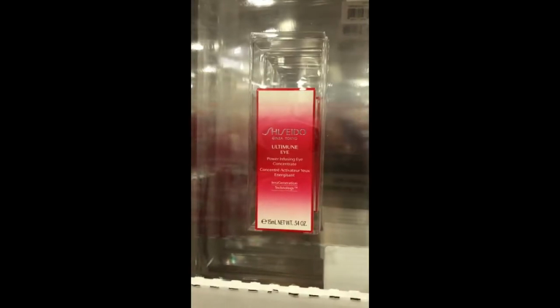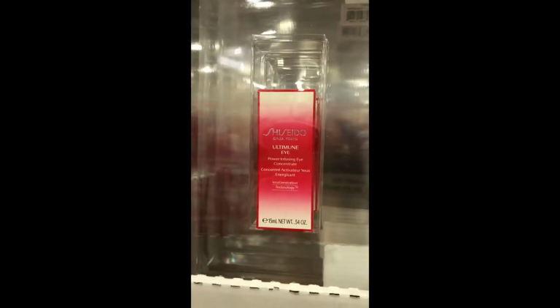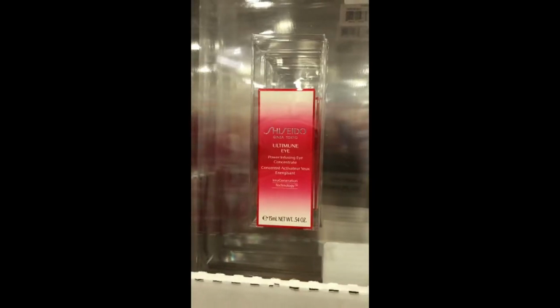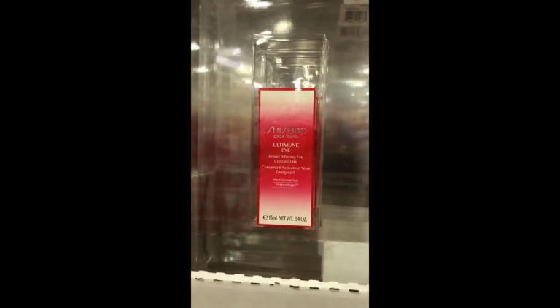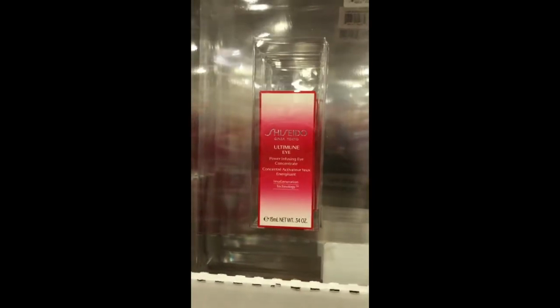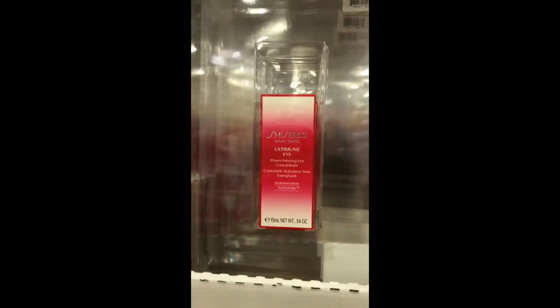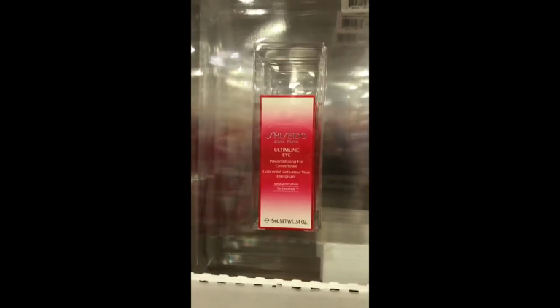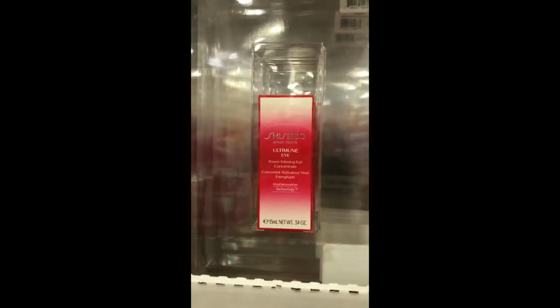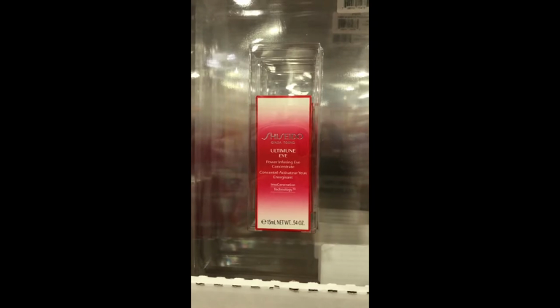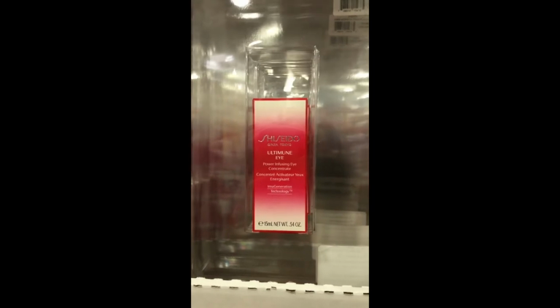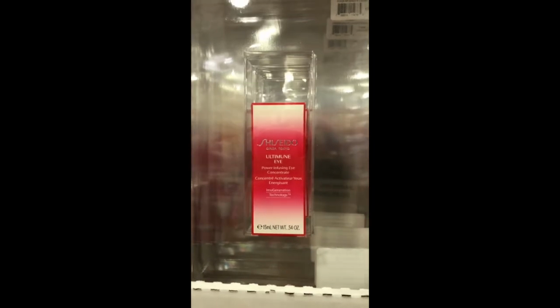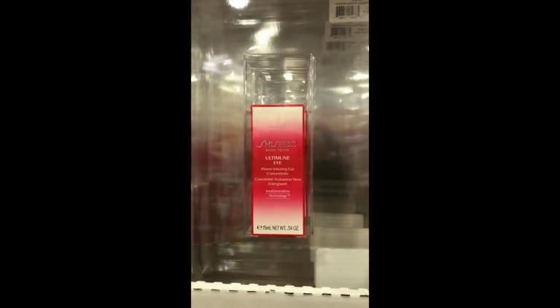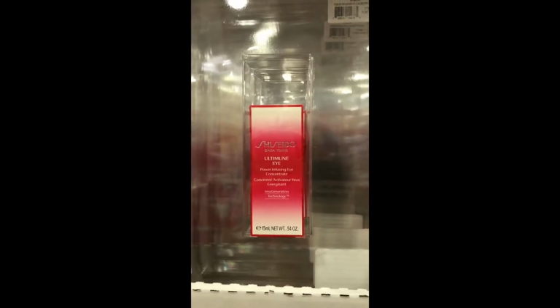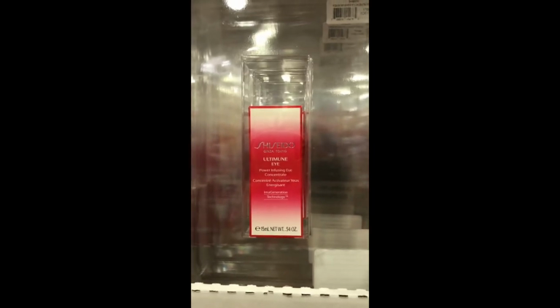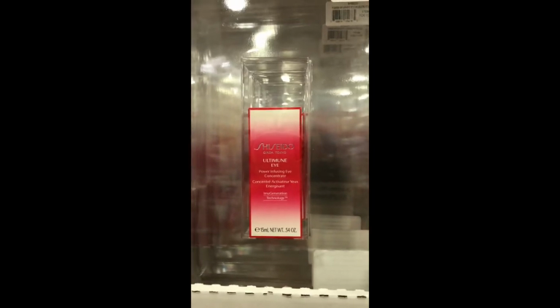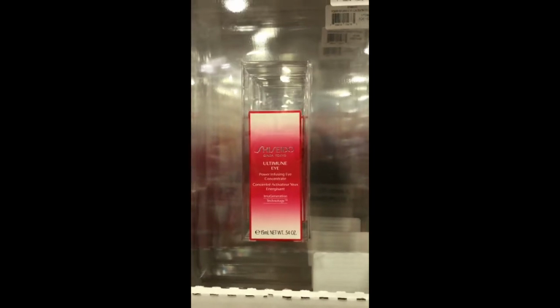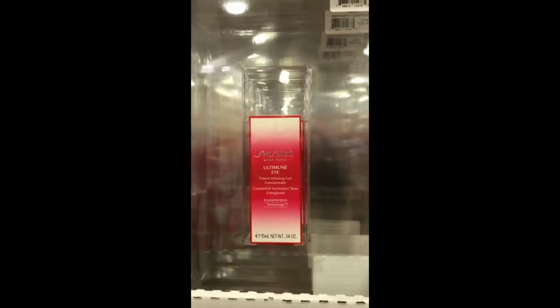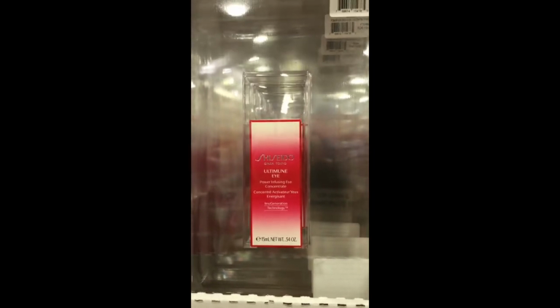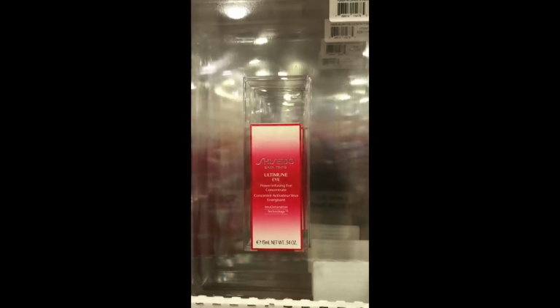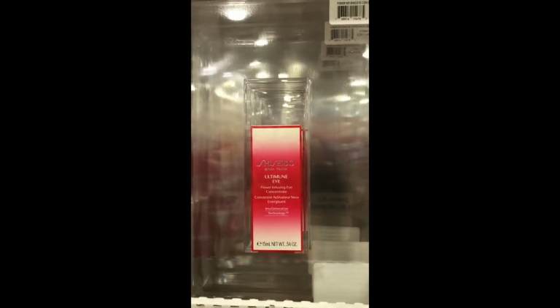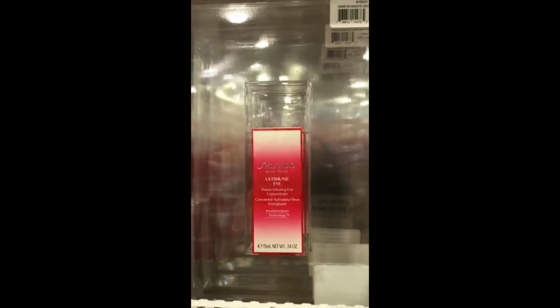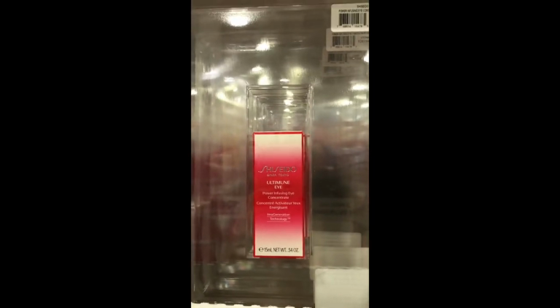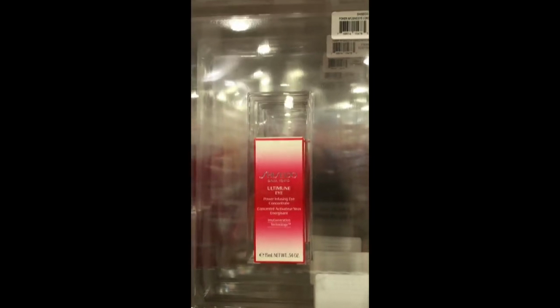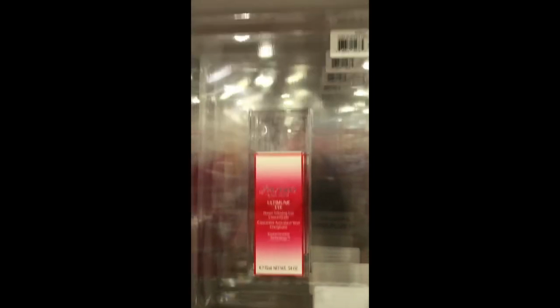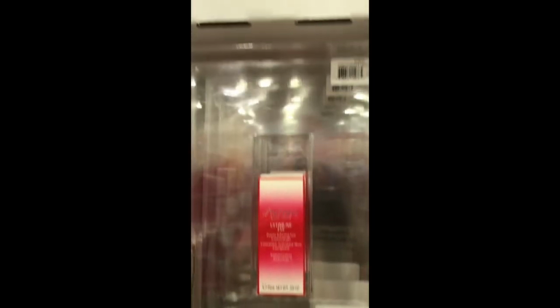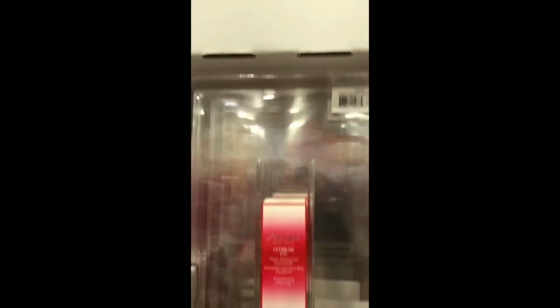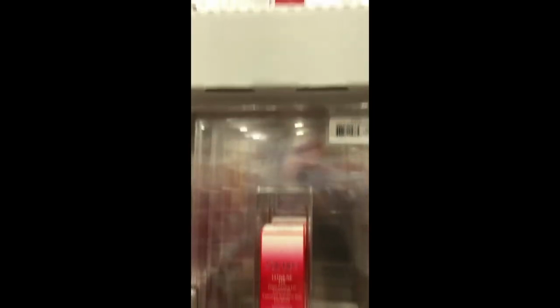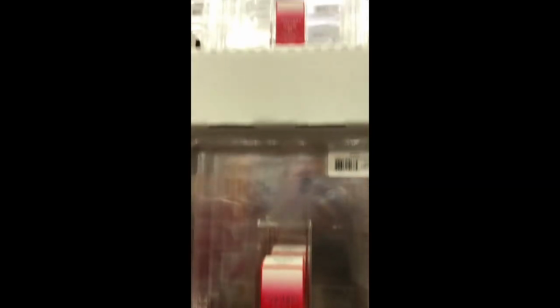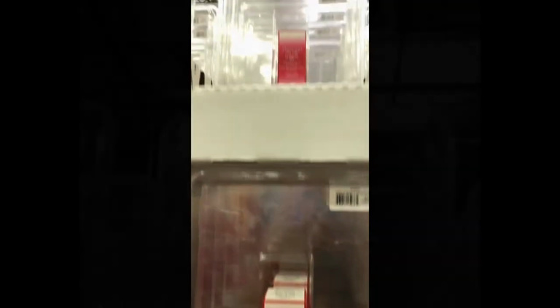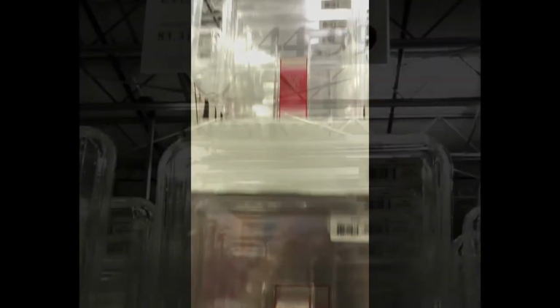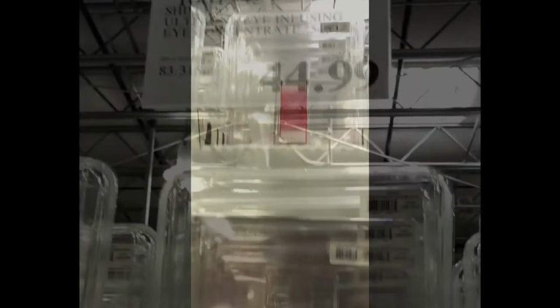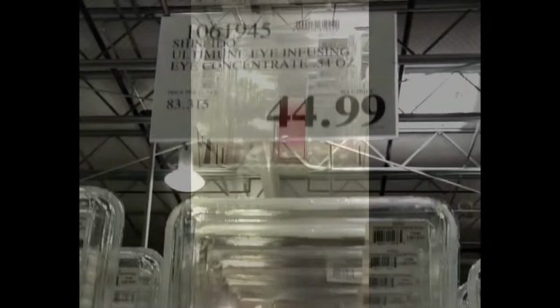Shiseido — great anti-aging eye cream, and it's at an affordable price at Costco.